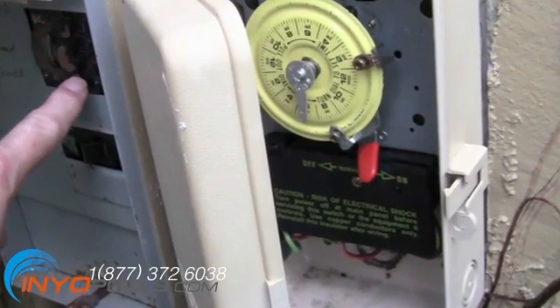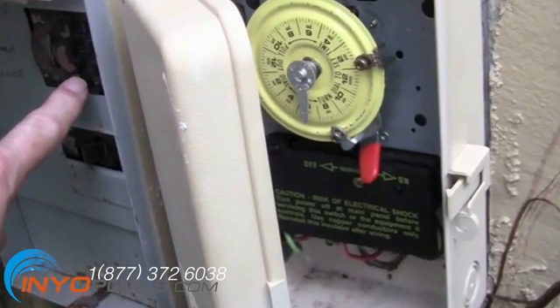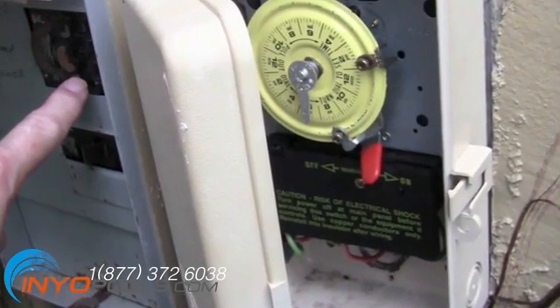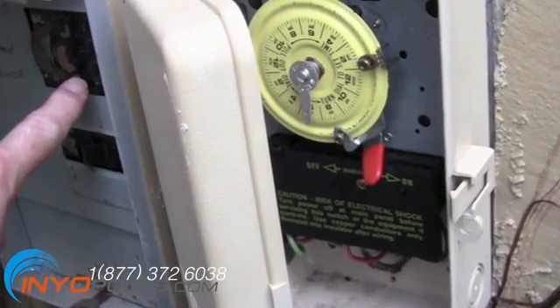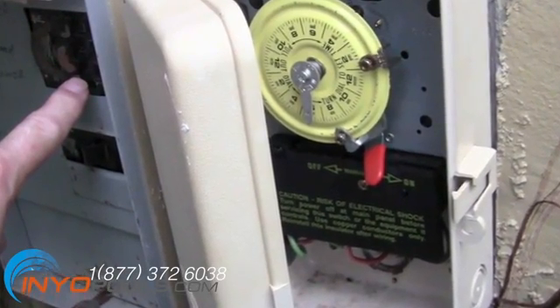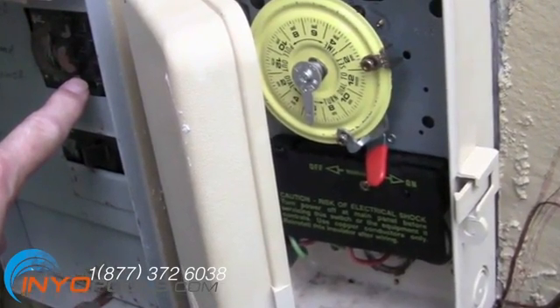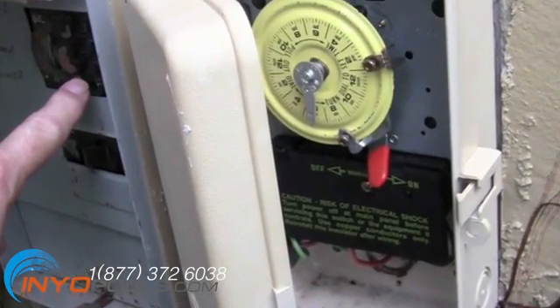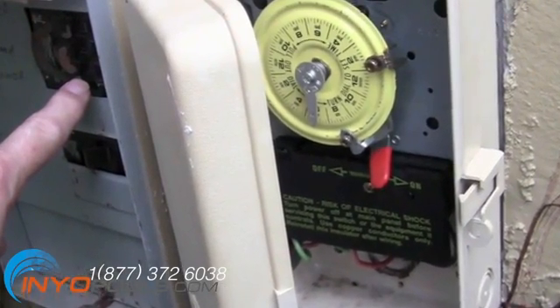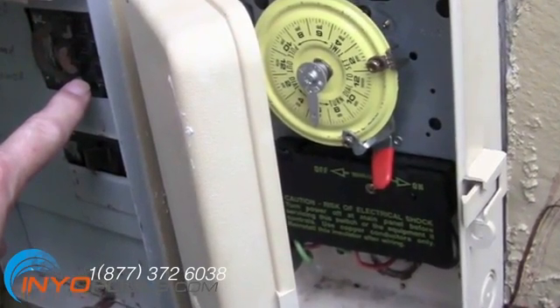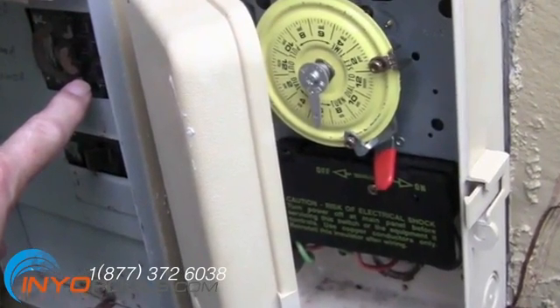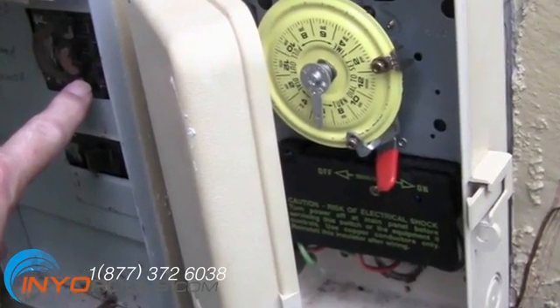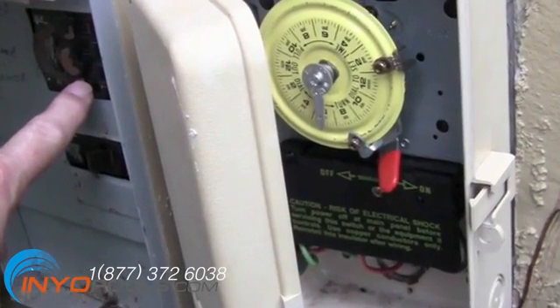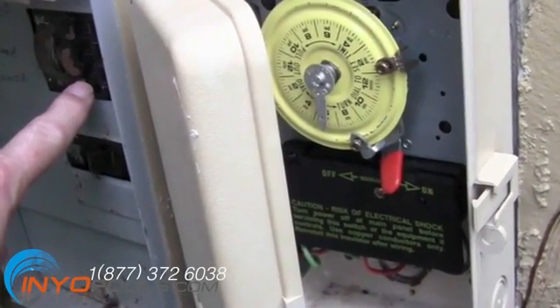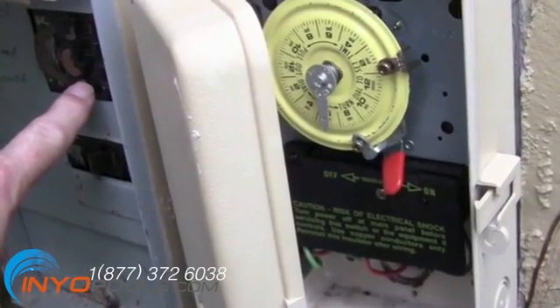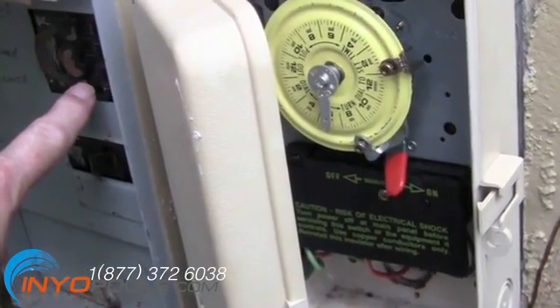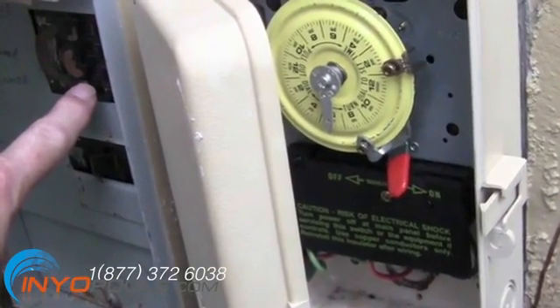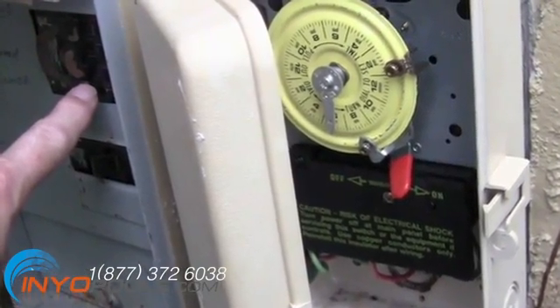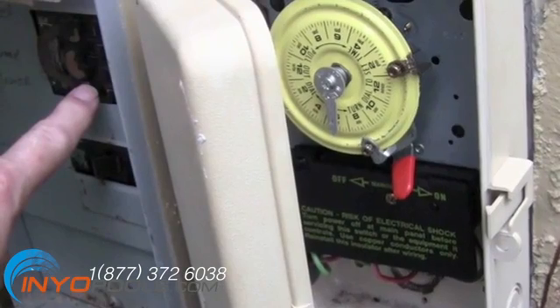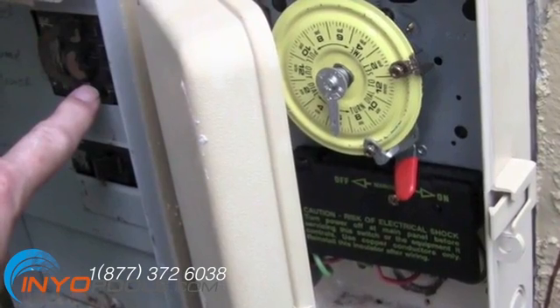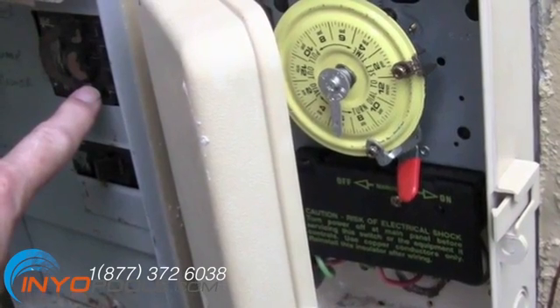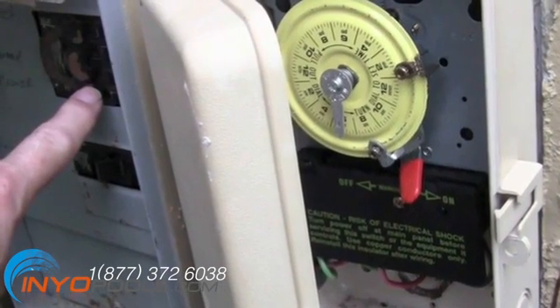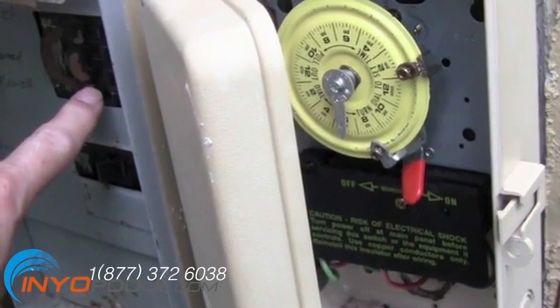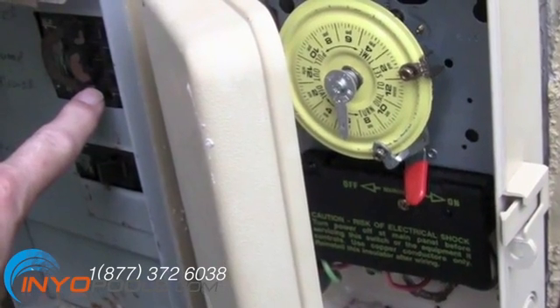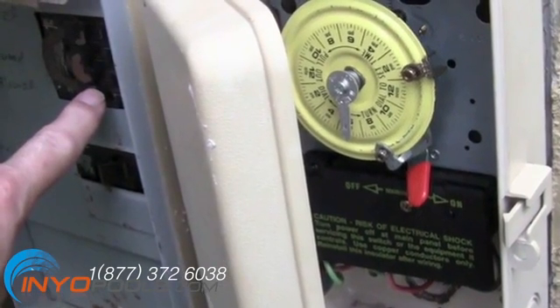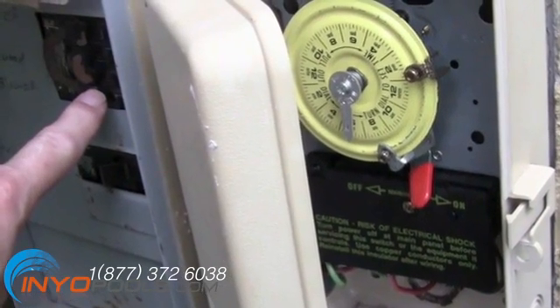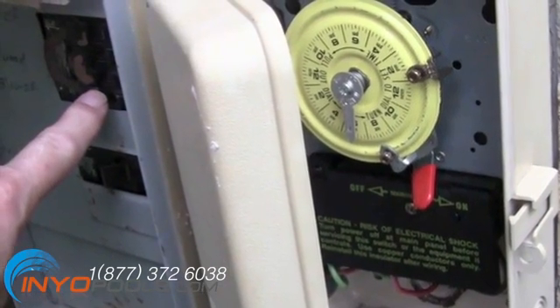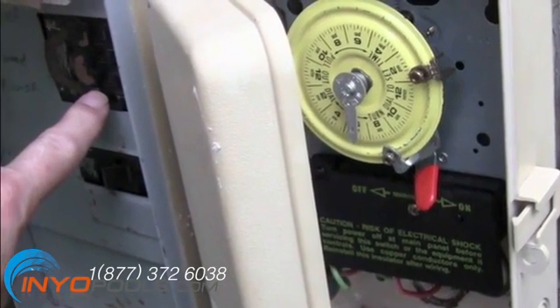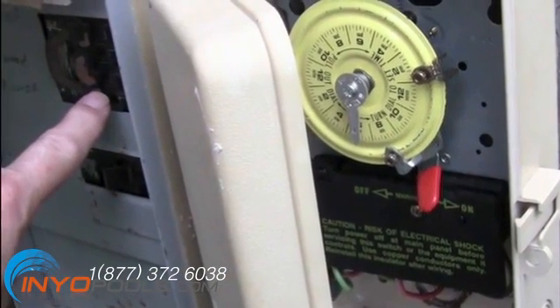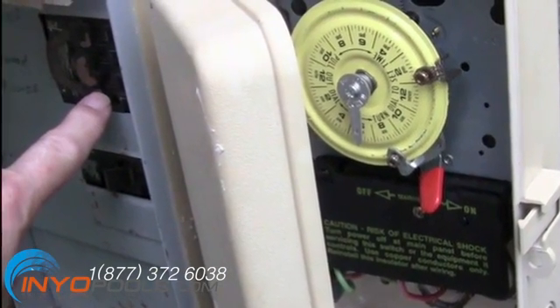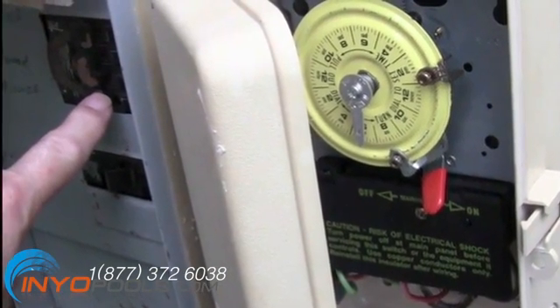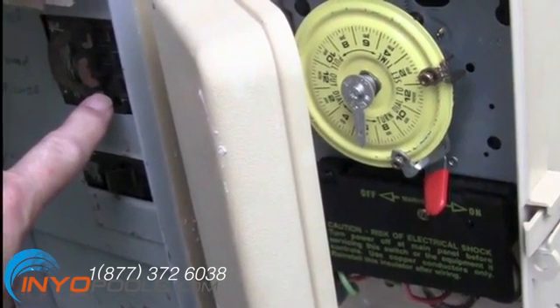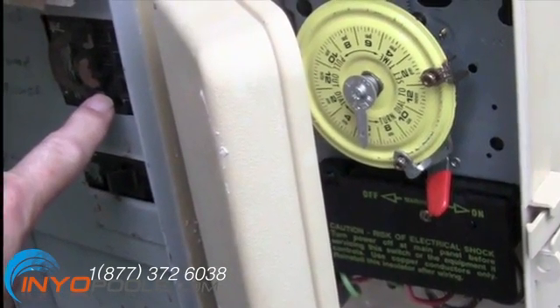Before you start wiring your pool pump, turn off all power to the pump at the breaker box.